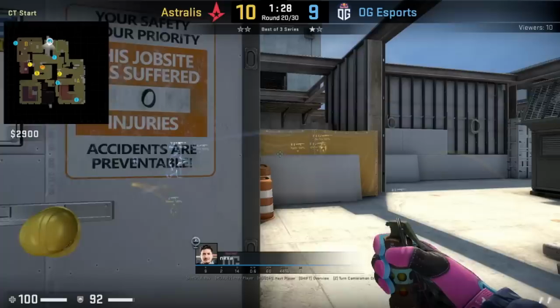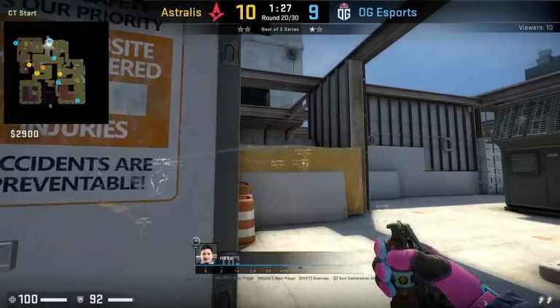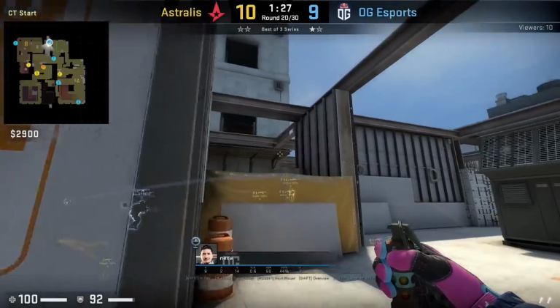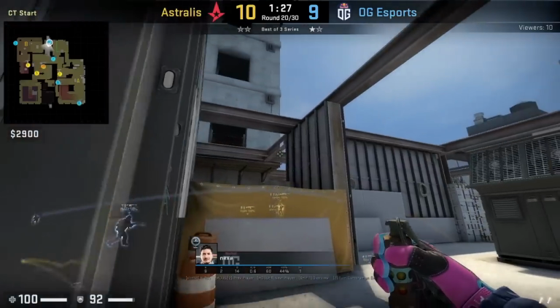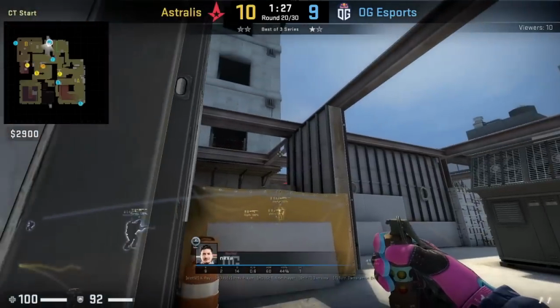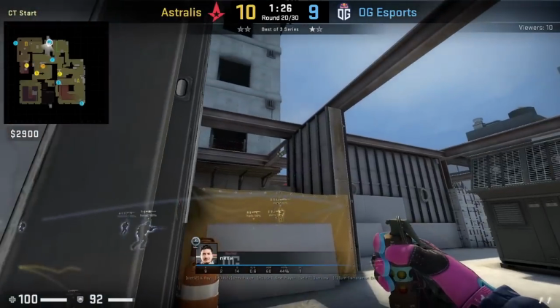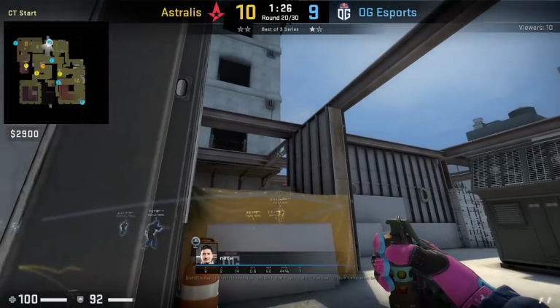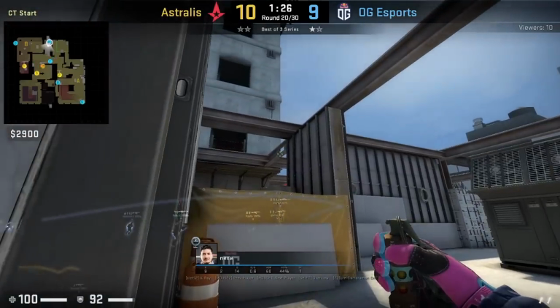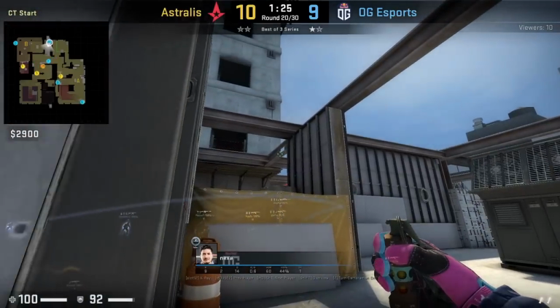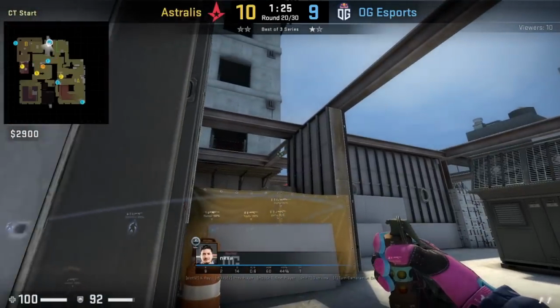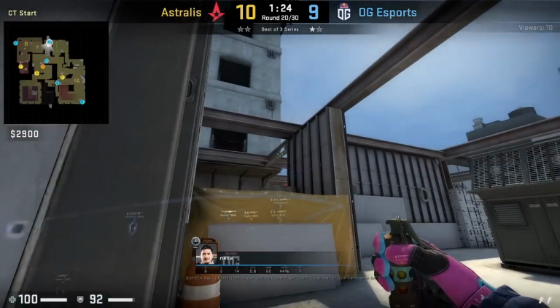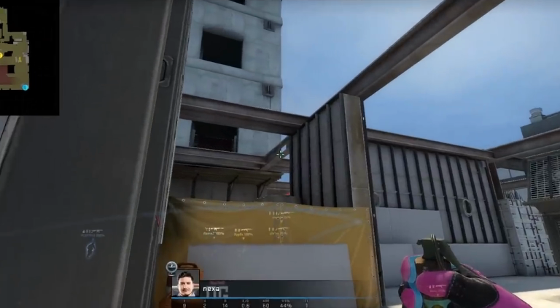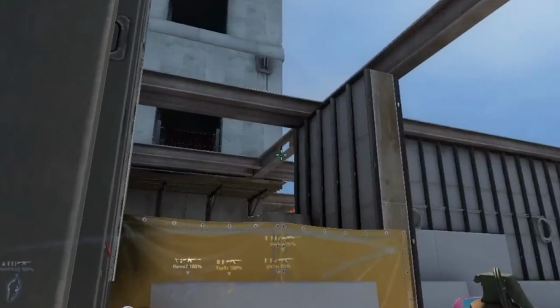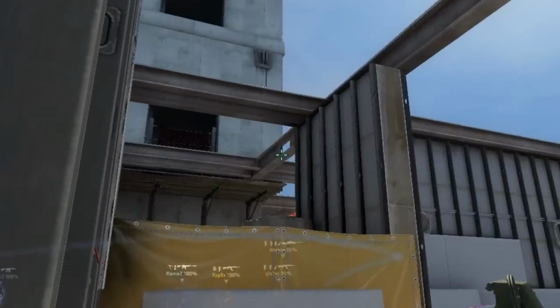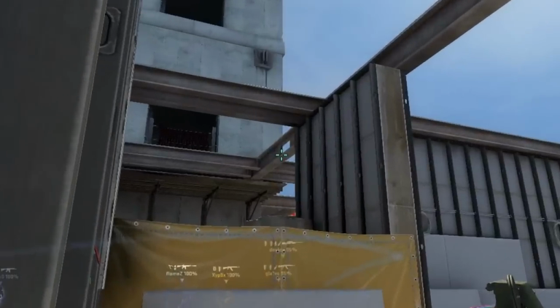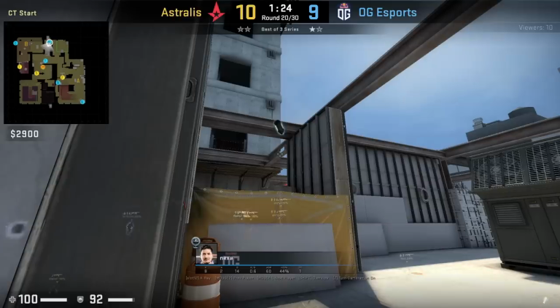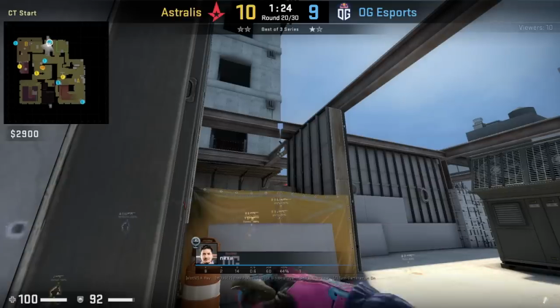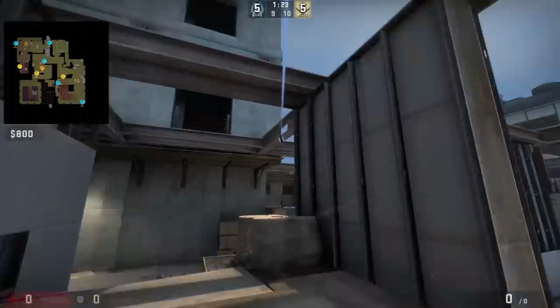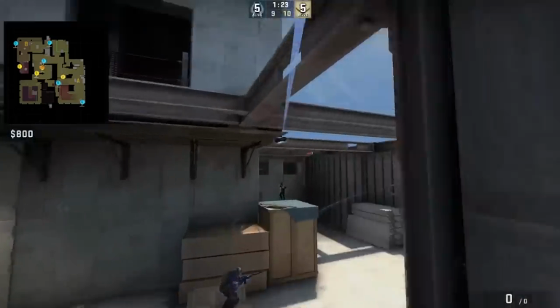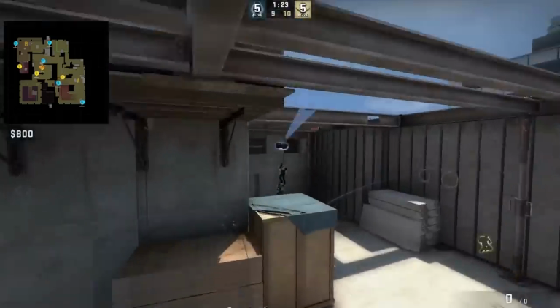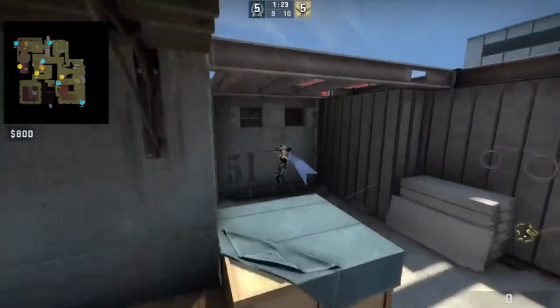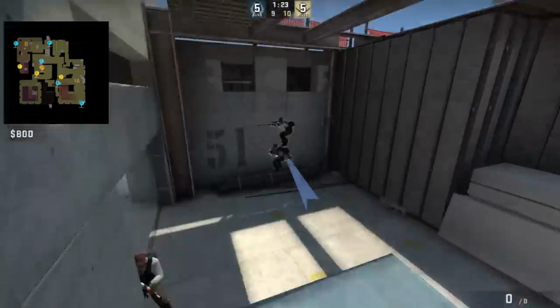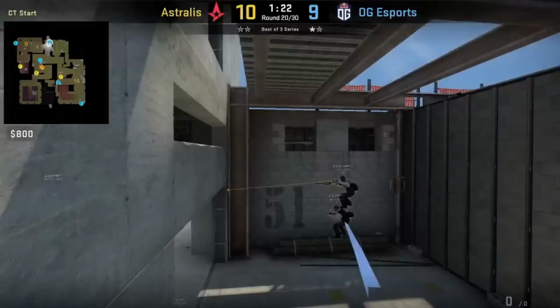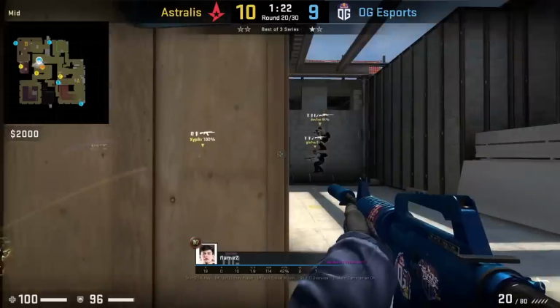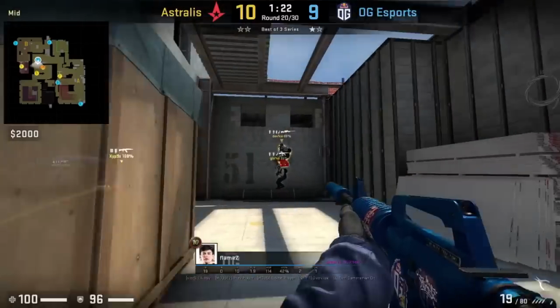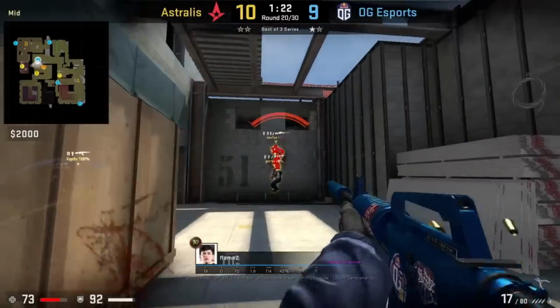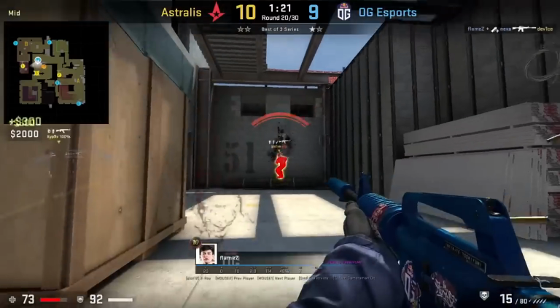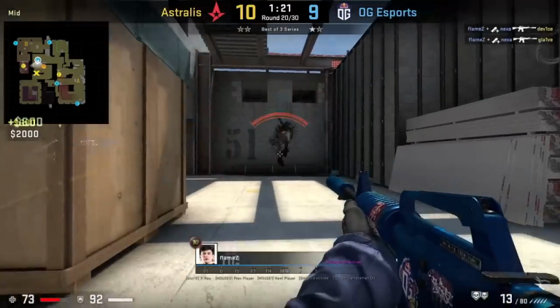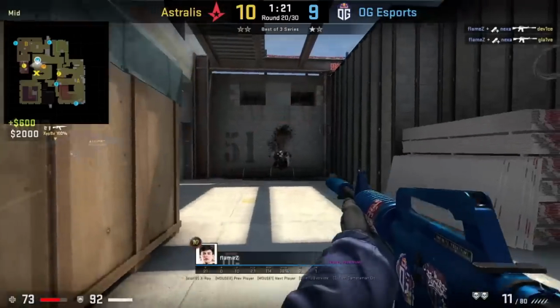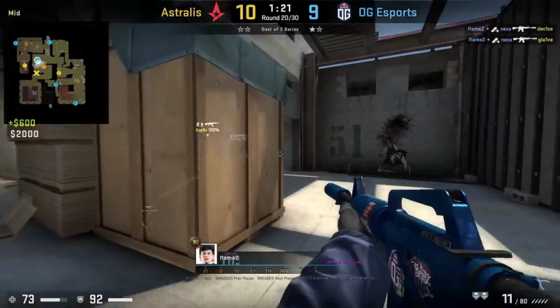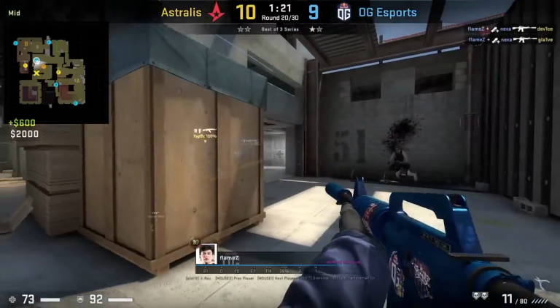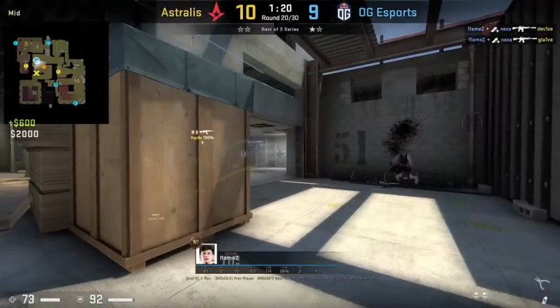Next up, flash mid for Flame: stand behind the wall, aim here, then left click throw. The flash totally blinds the two Ts boosting.